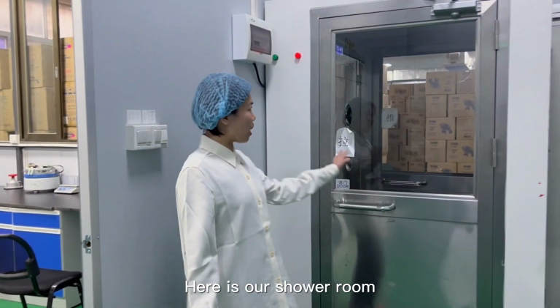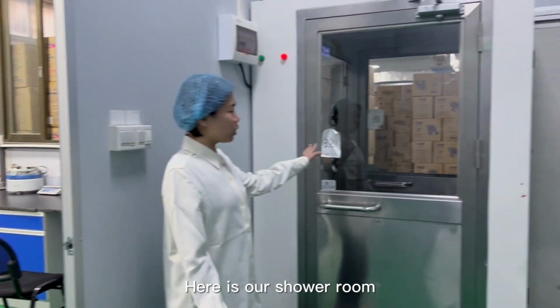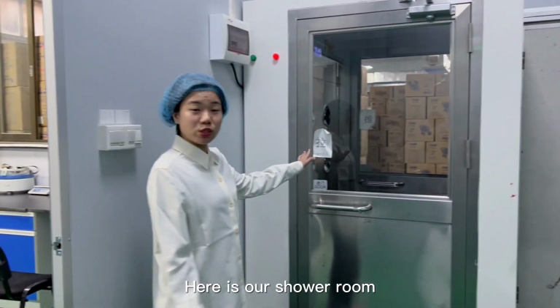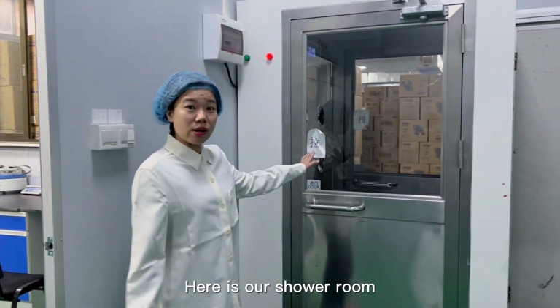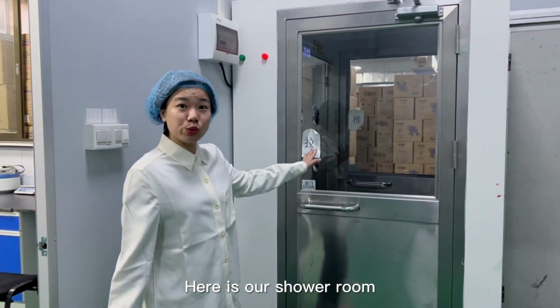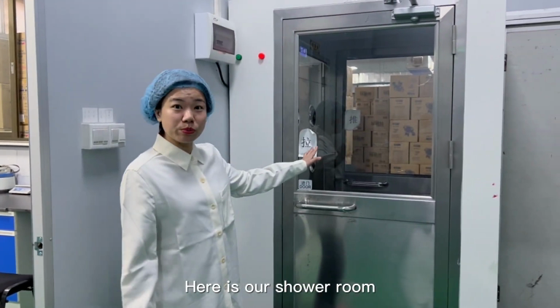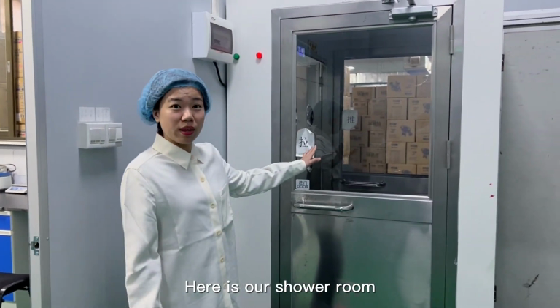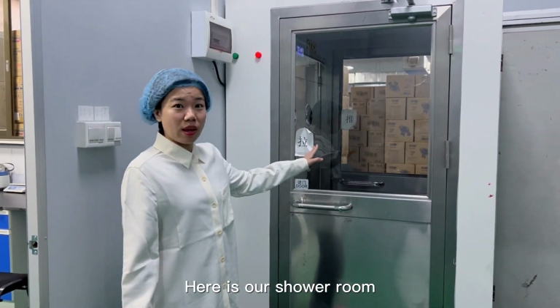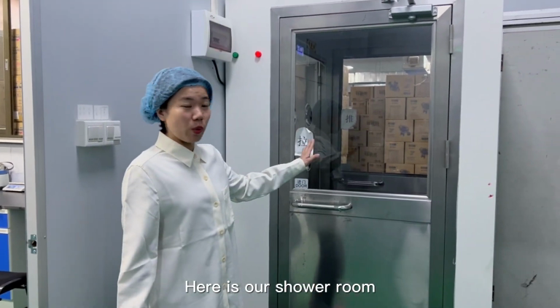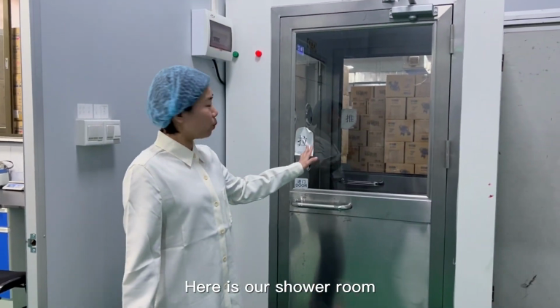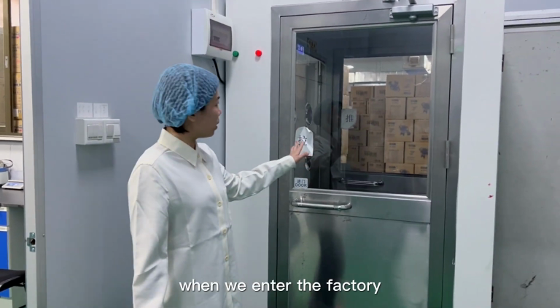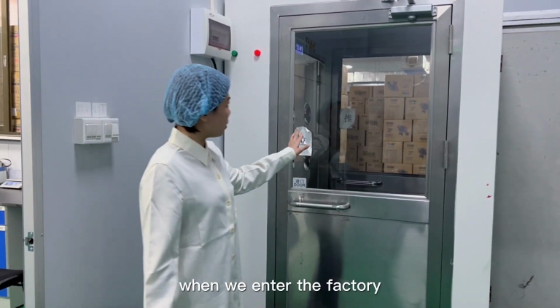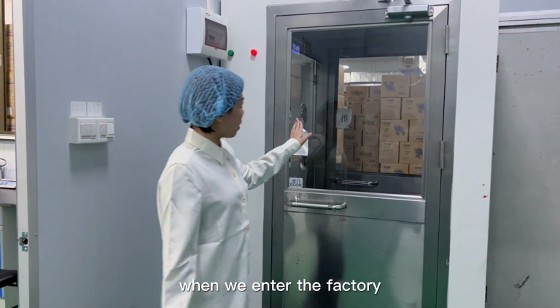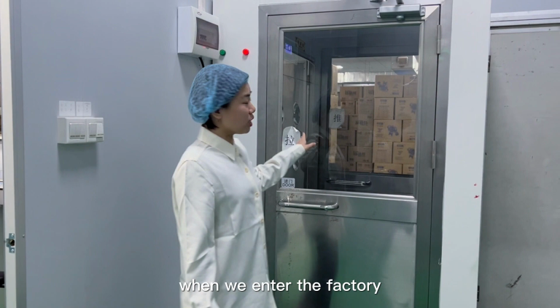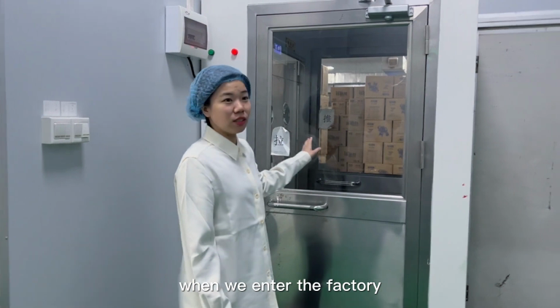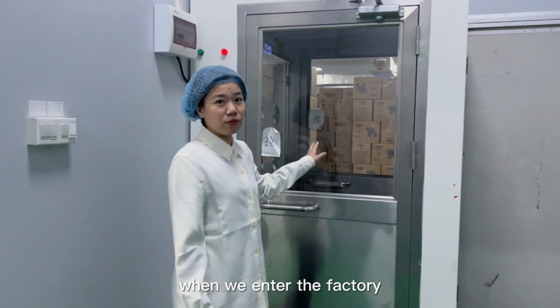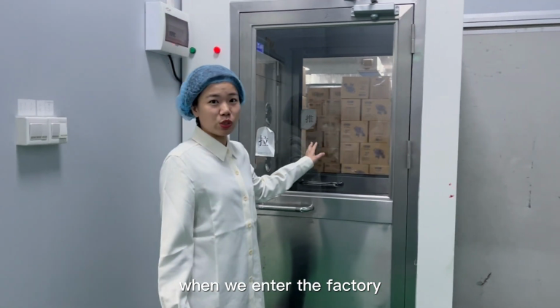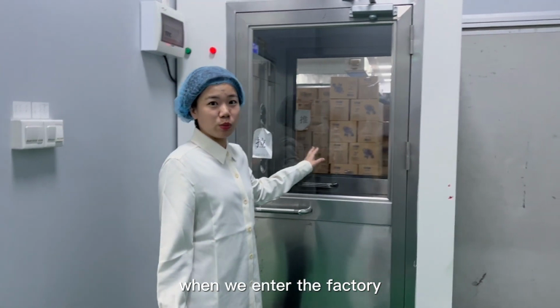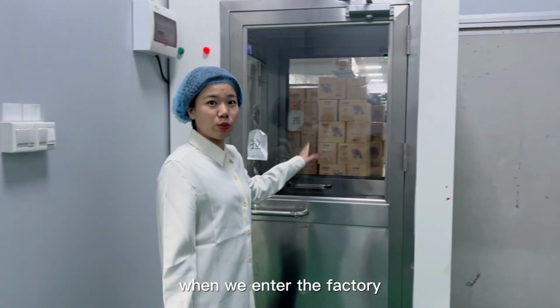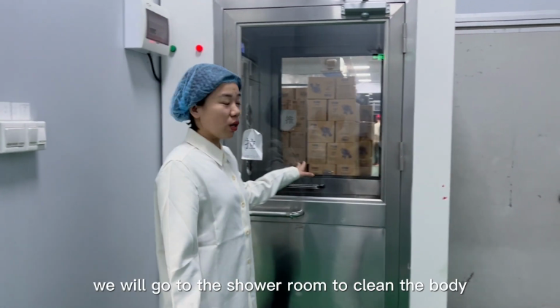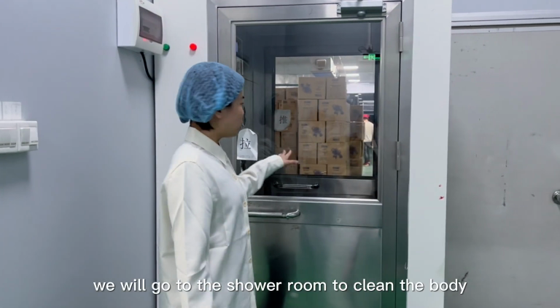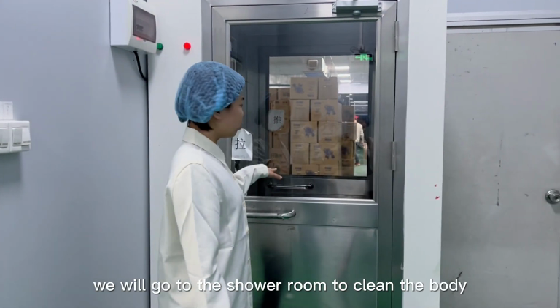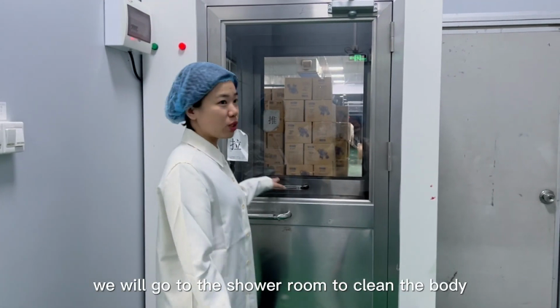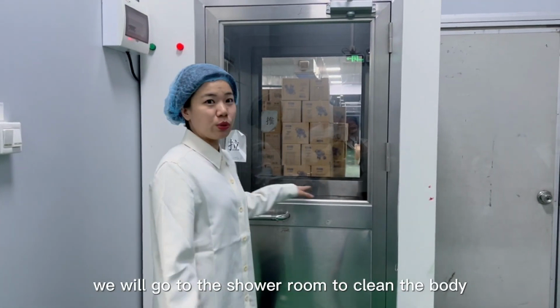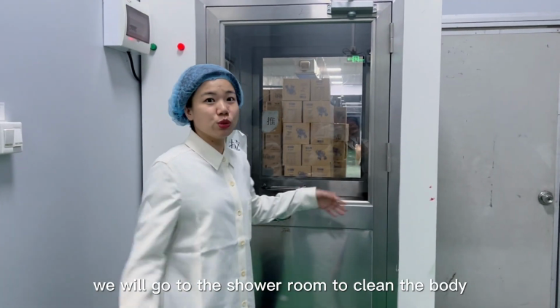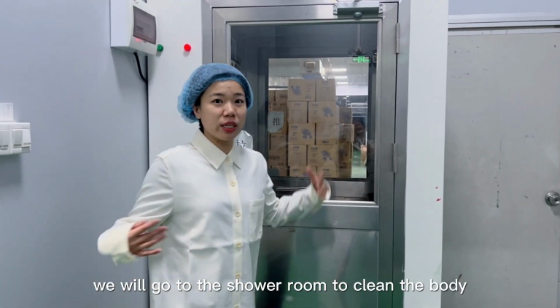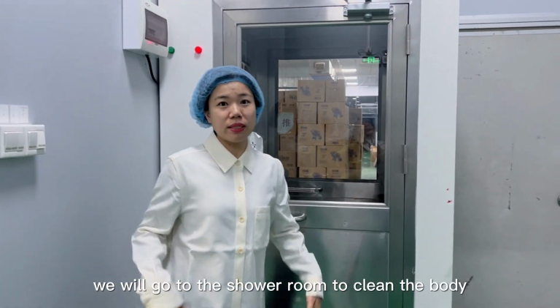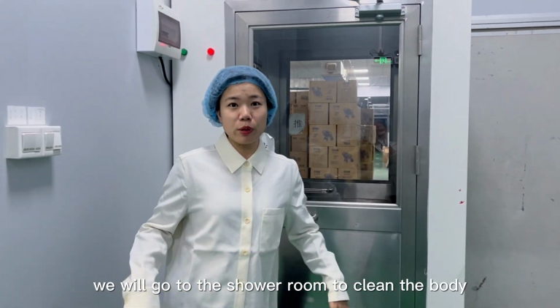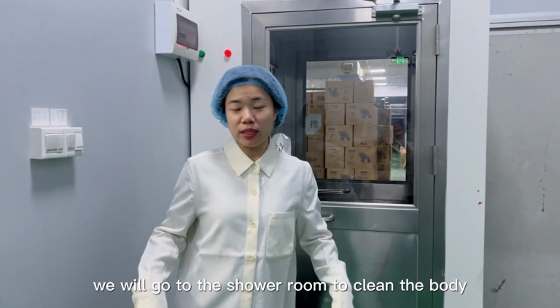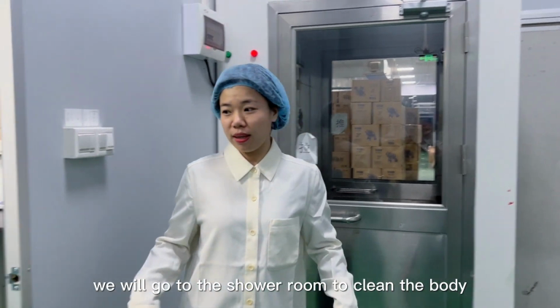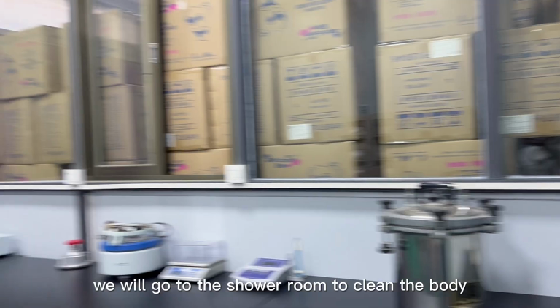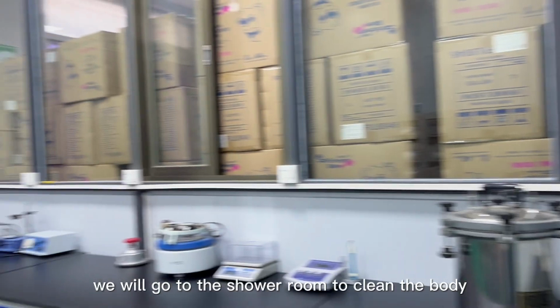Here is our shower room. When we enter the factory, we will go to the shower room to clean the body.